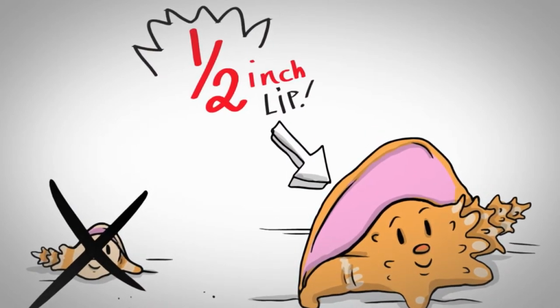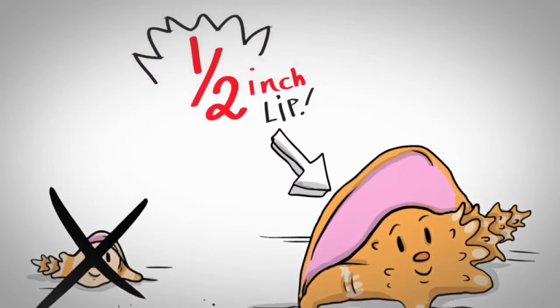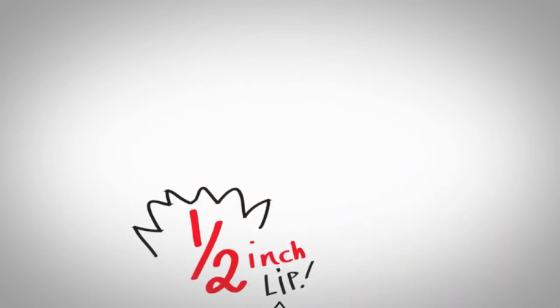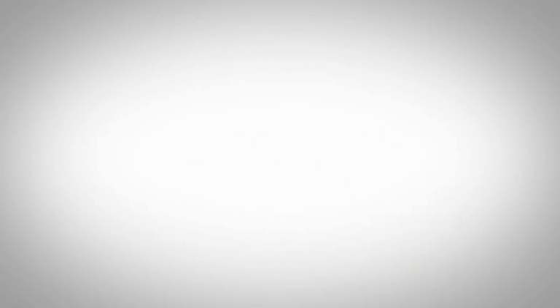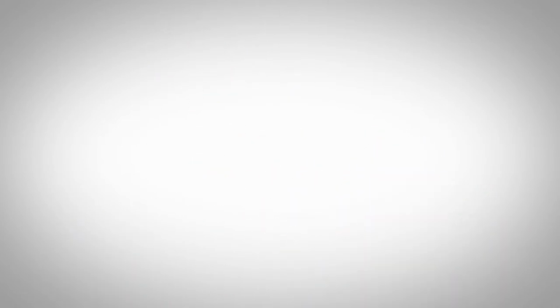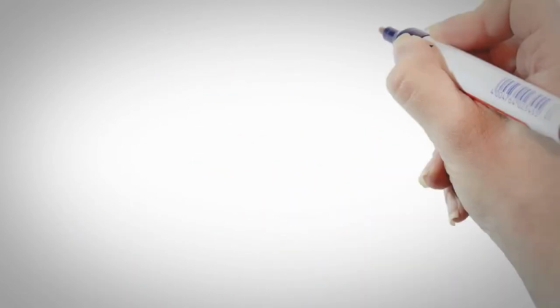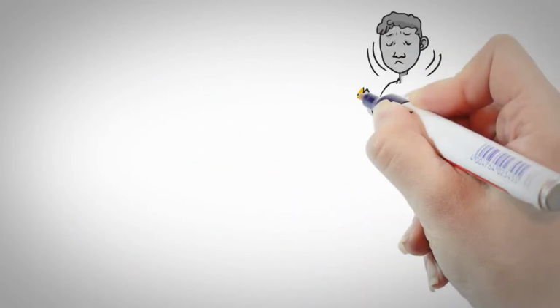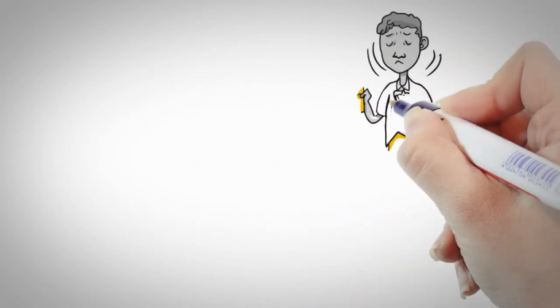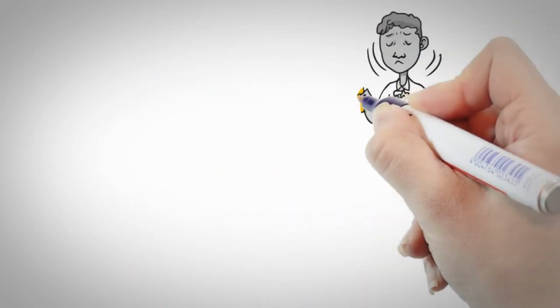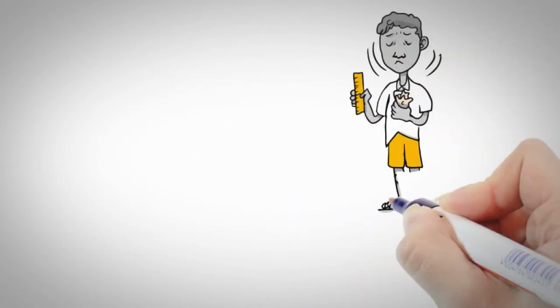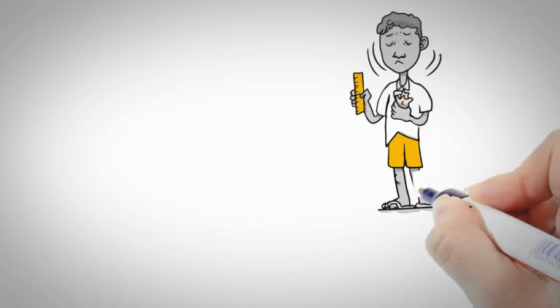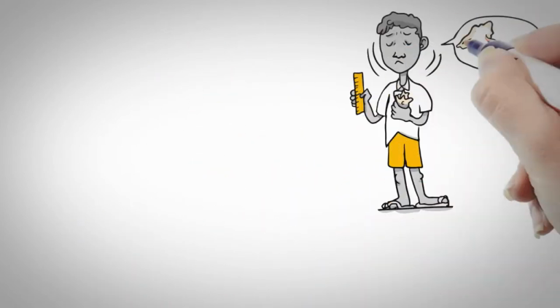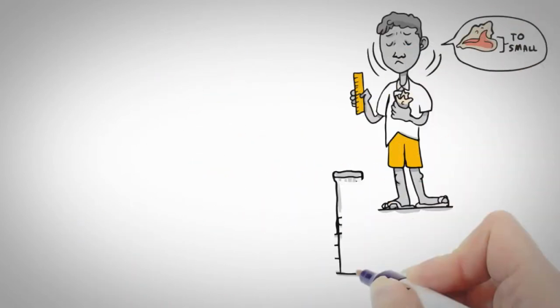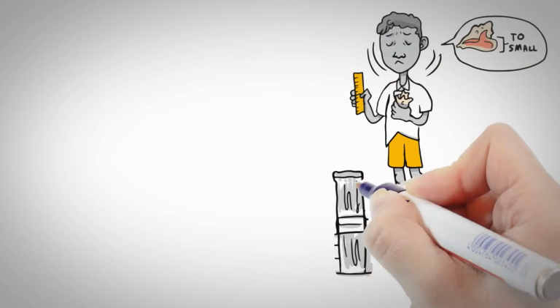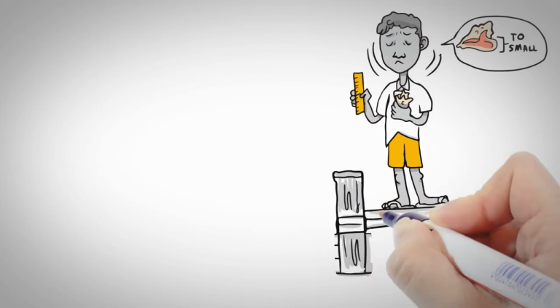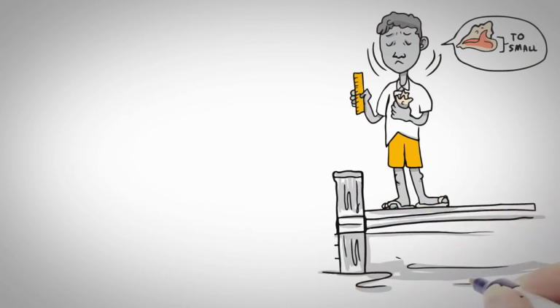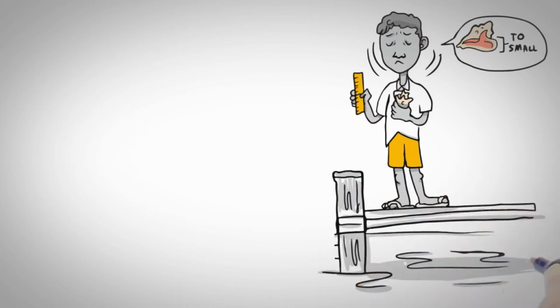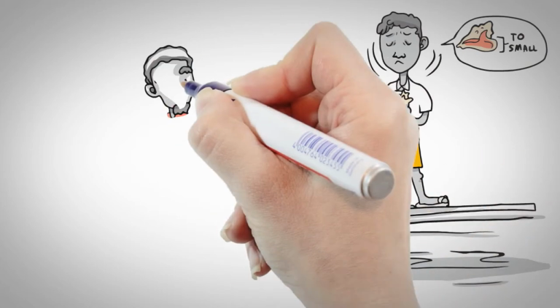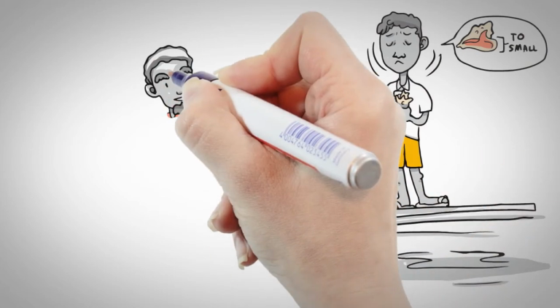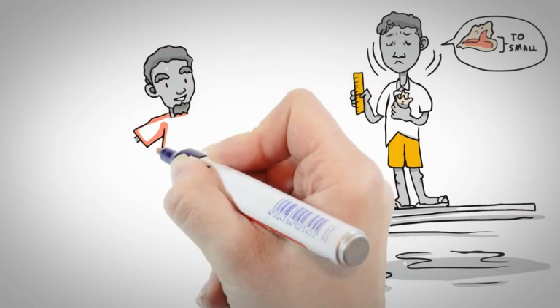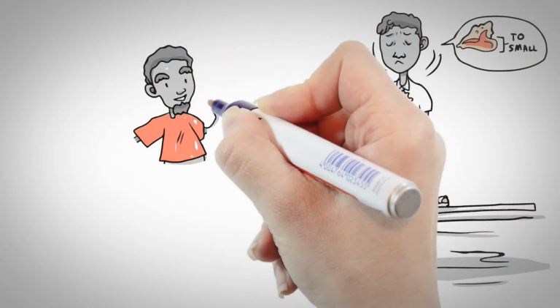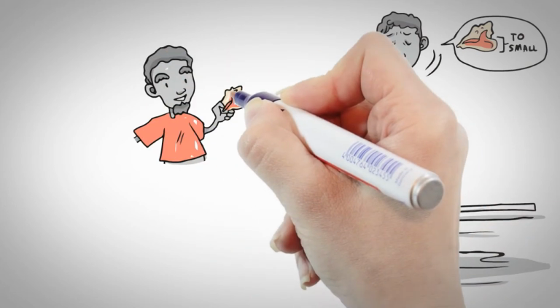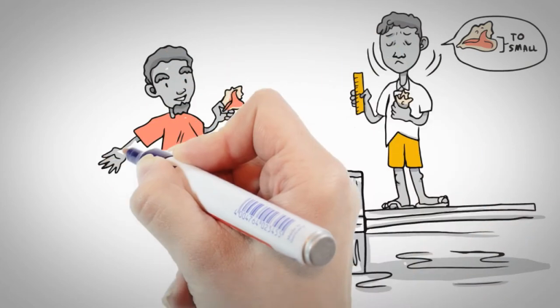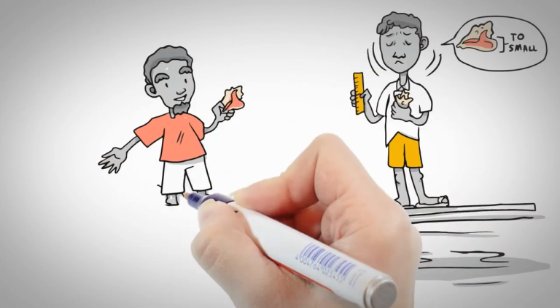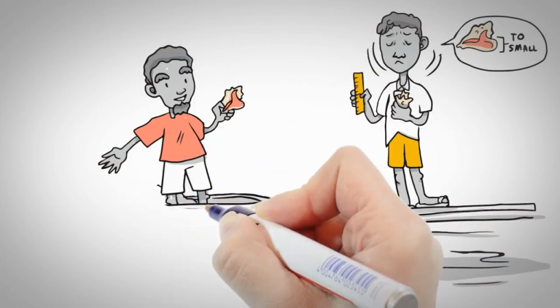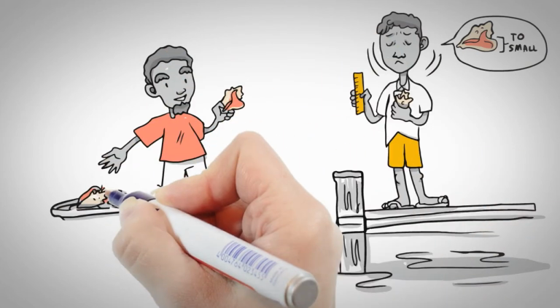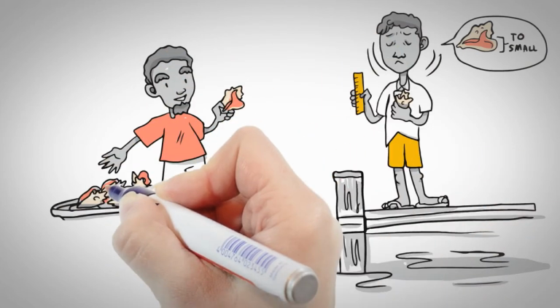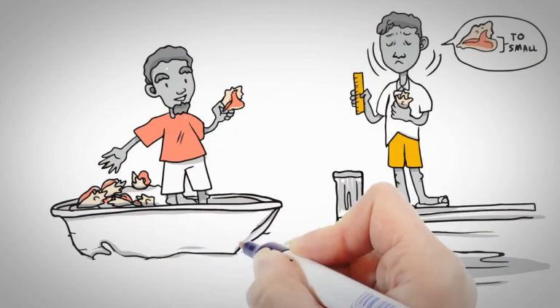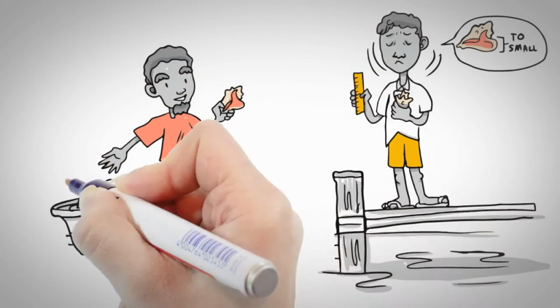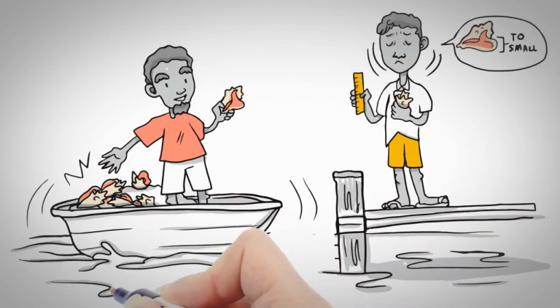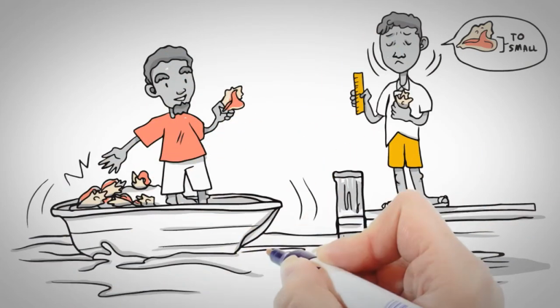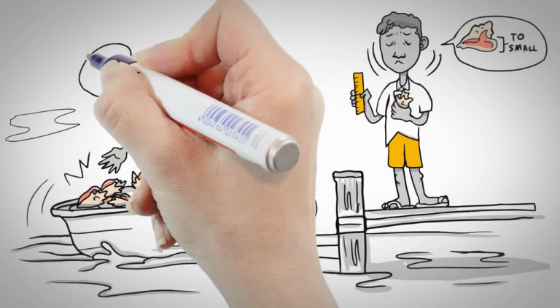Don't be a part of the problem. Help save our conch. Practice conch-servation.